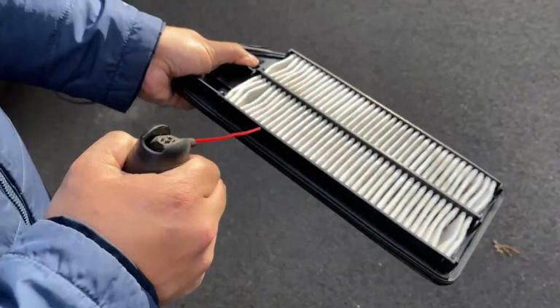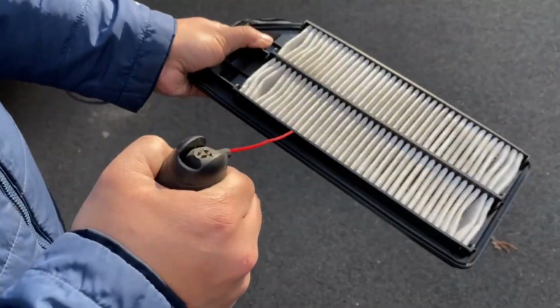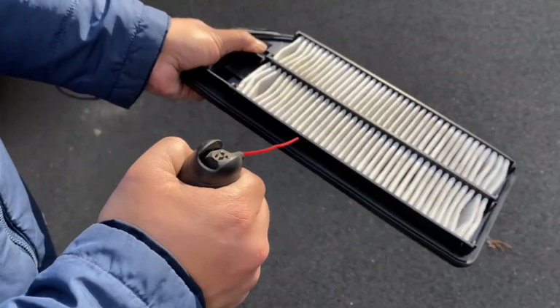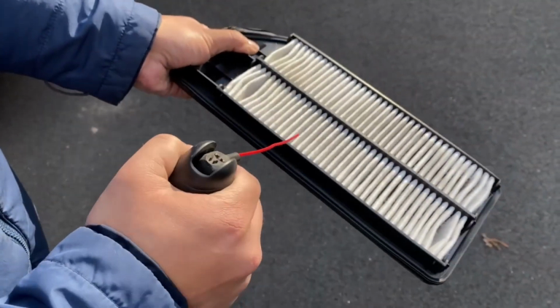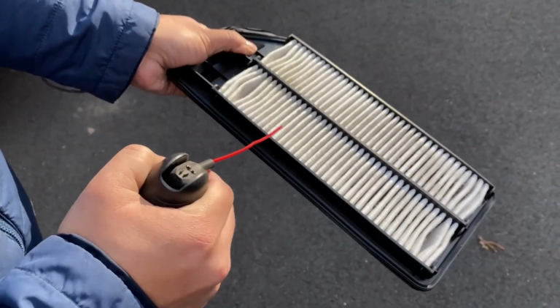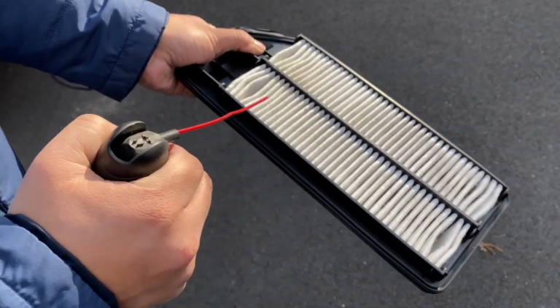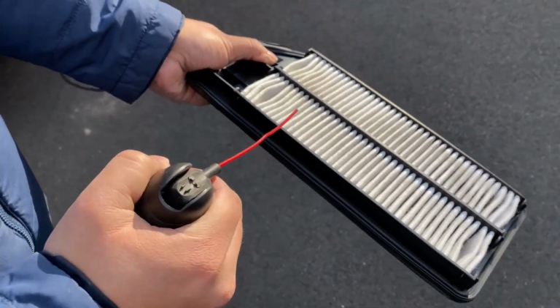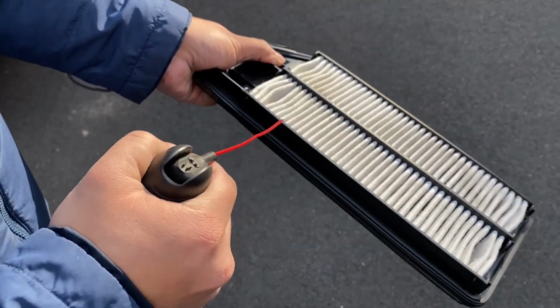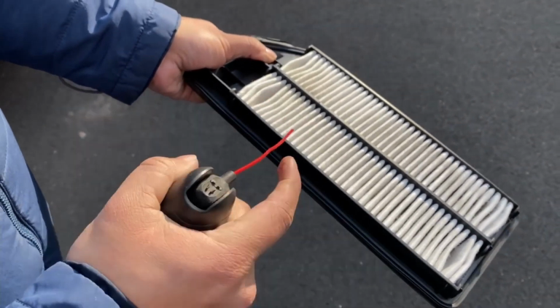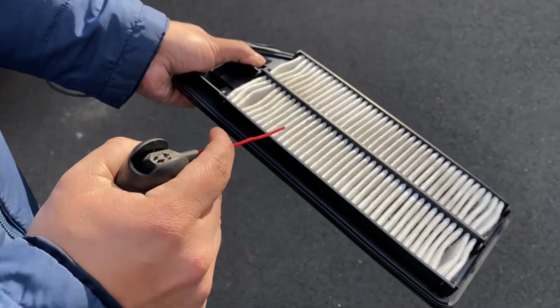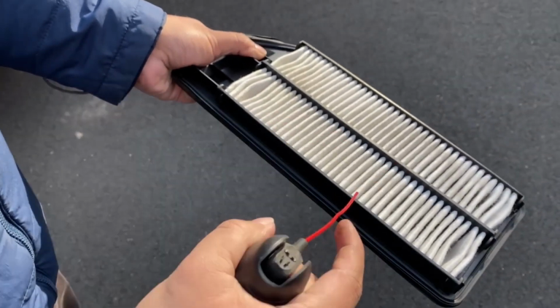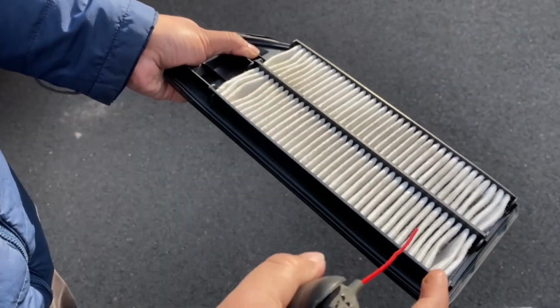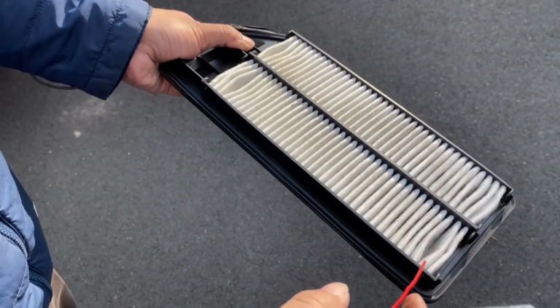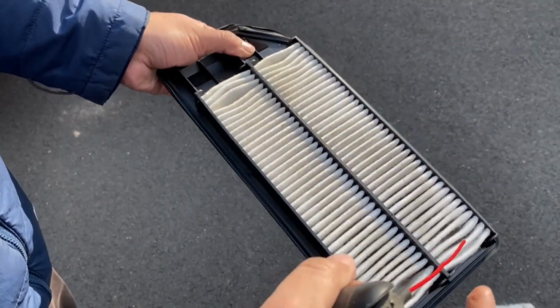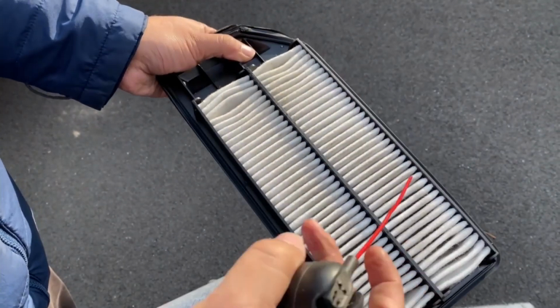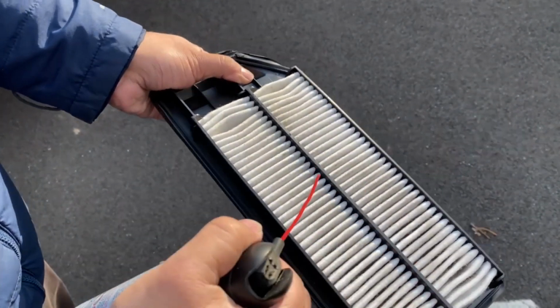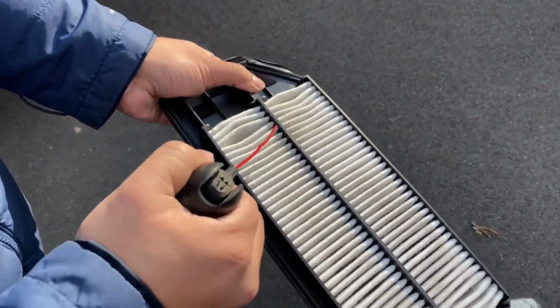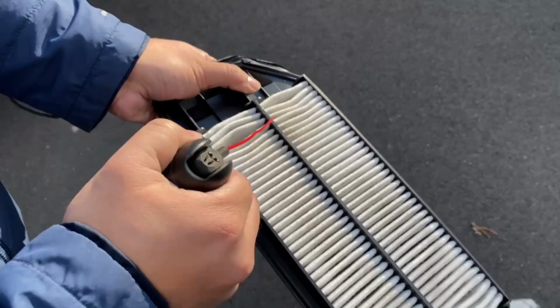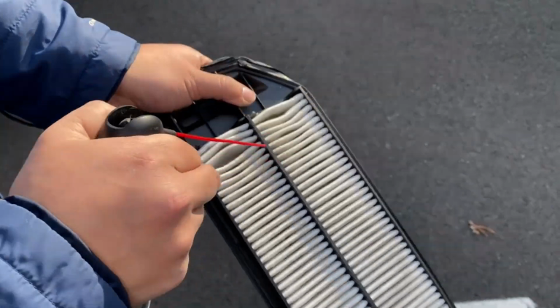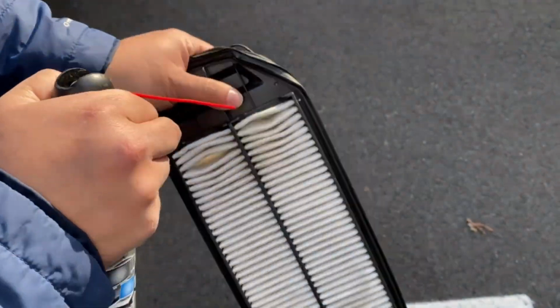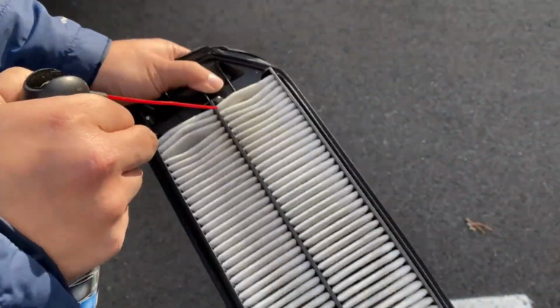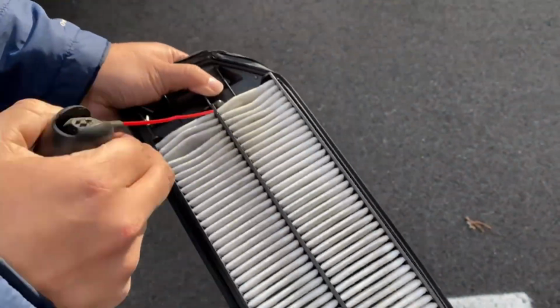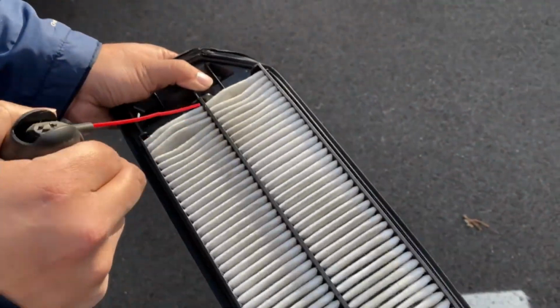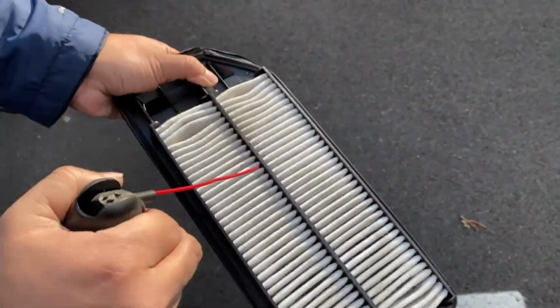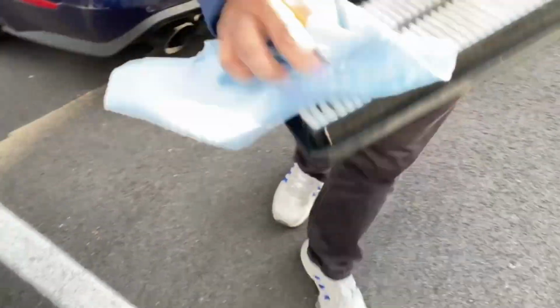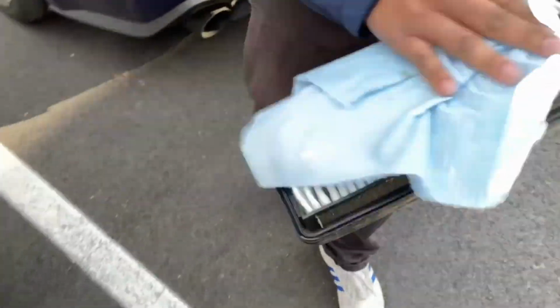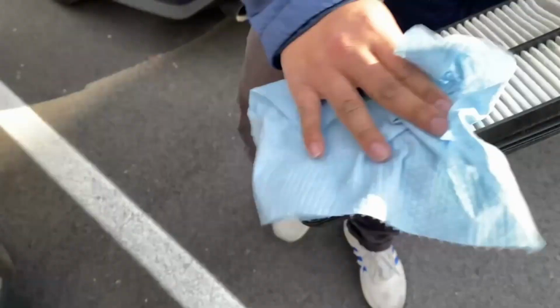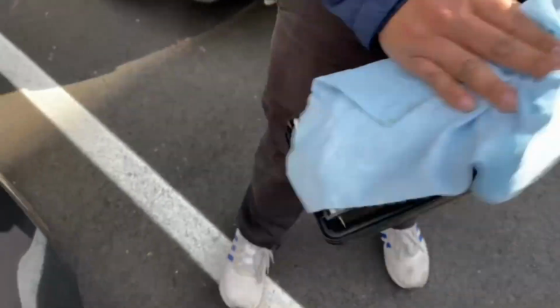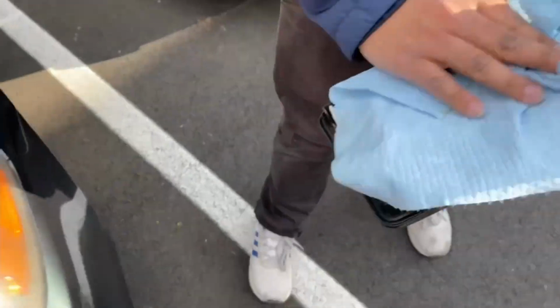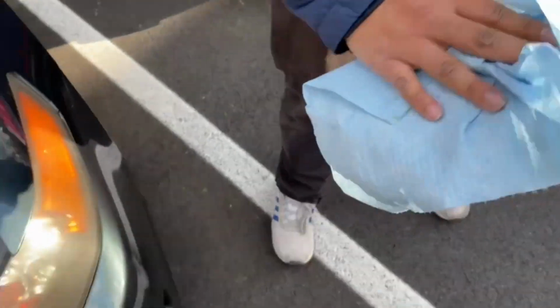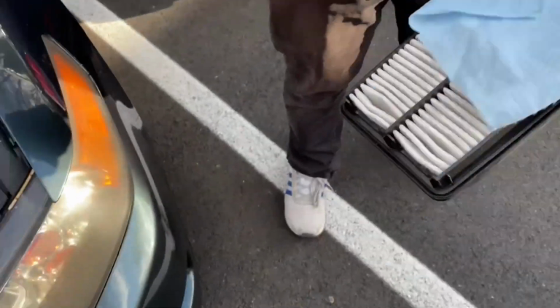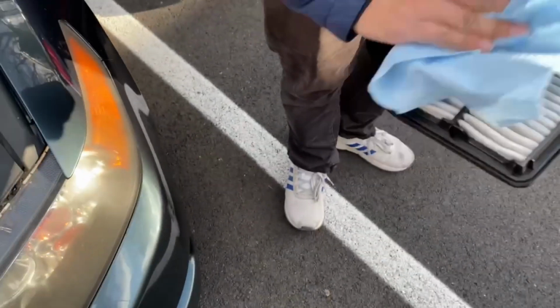For my filter I'm just going to use compressed air to clean the exterior and use a shop towel to wipe down any dirt.